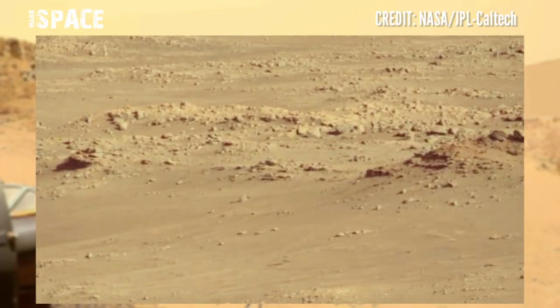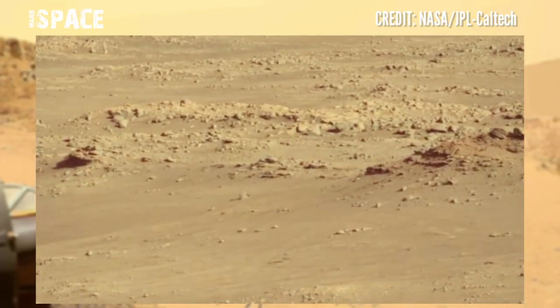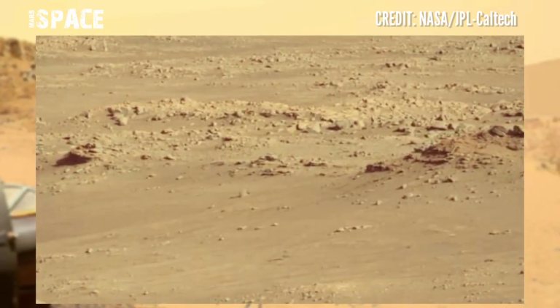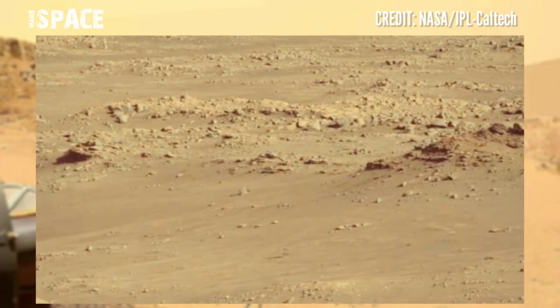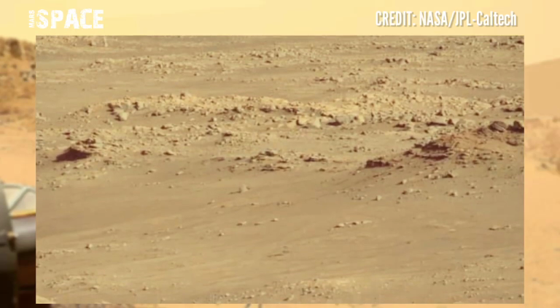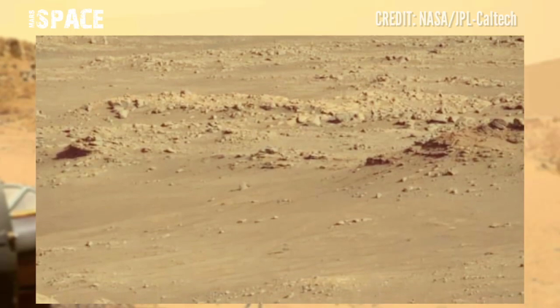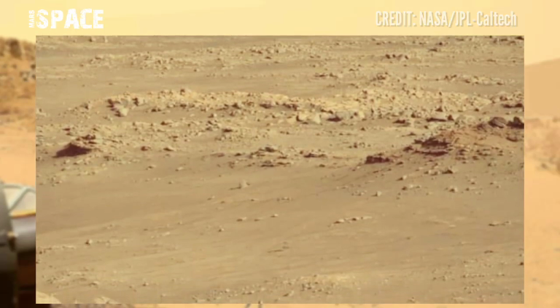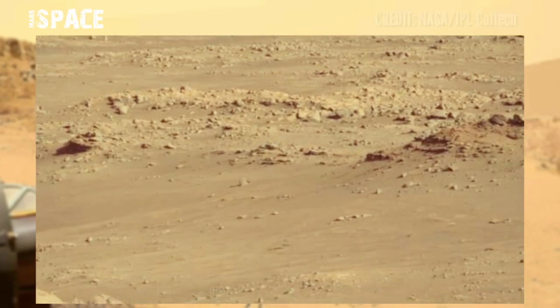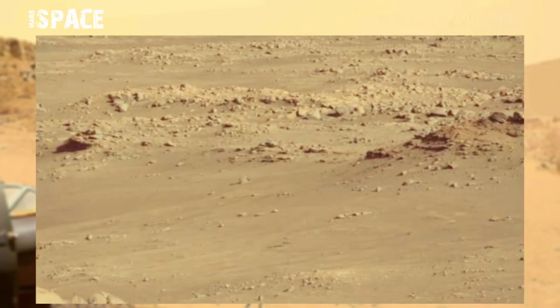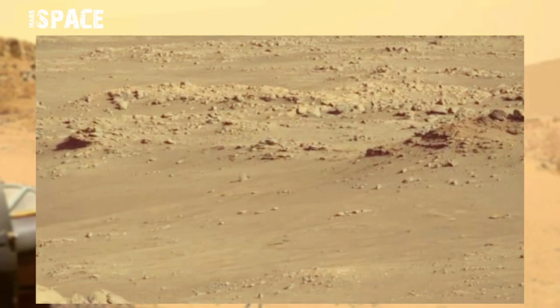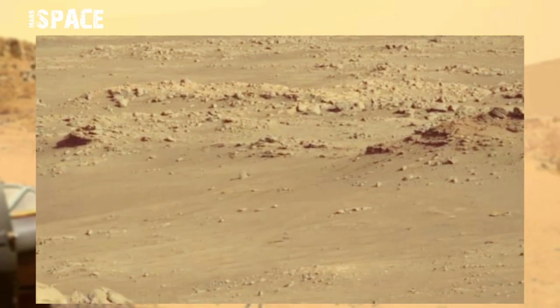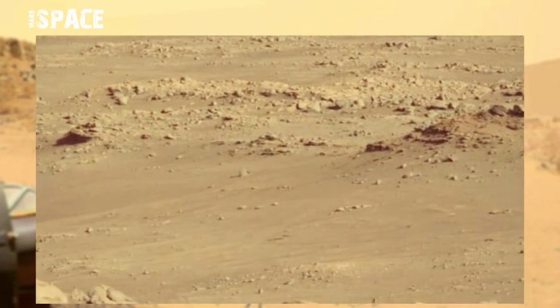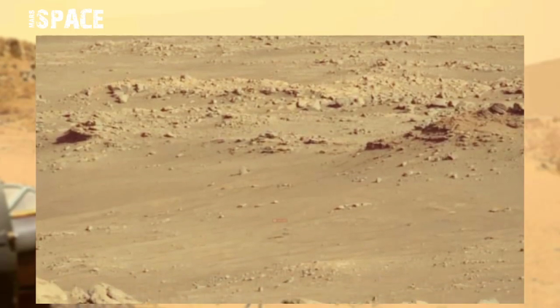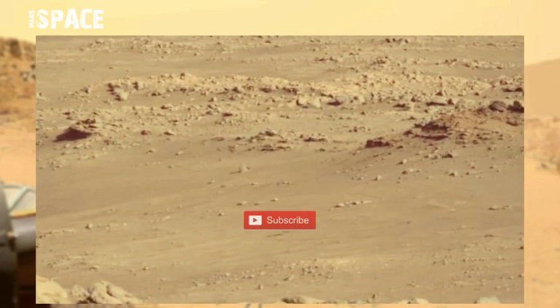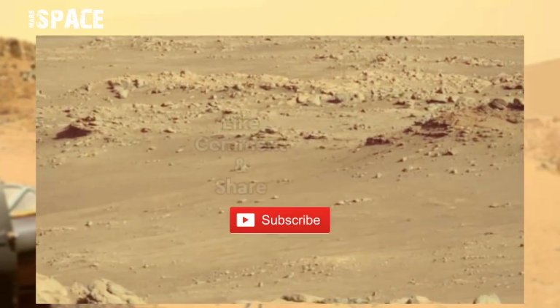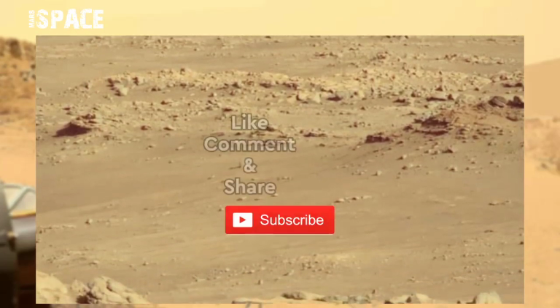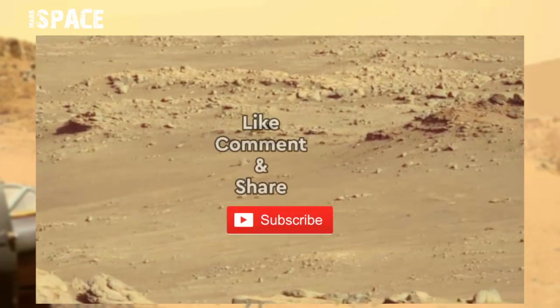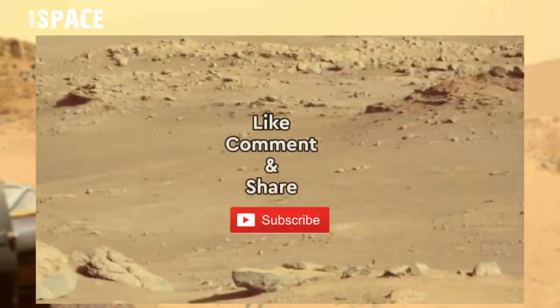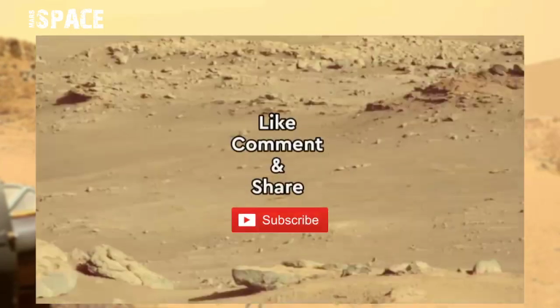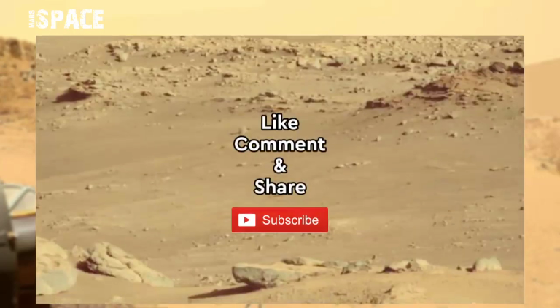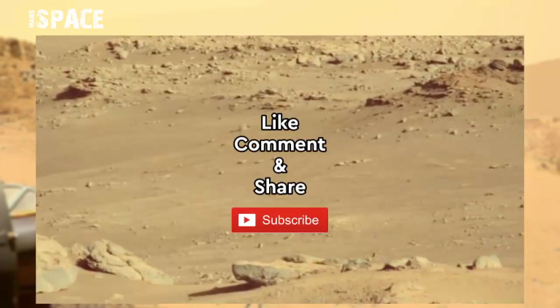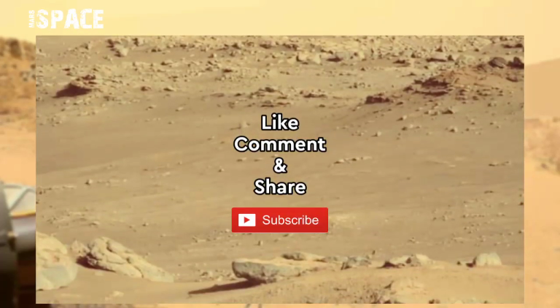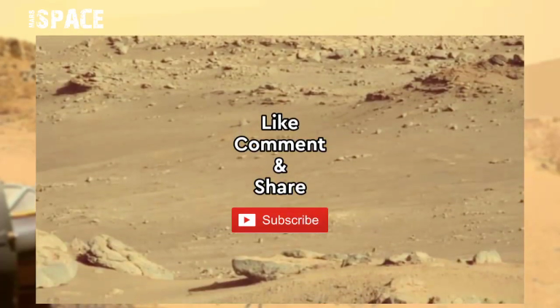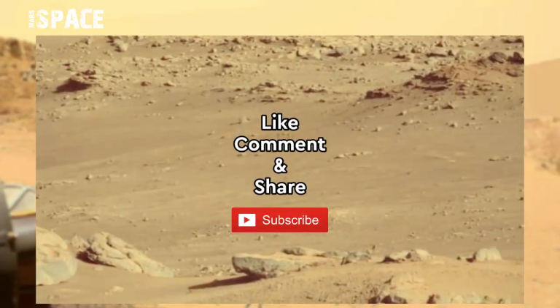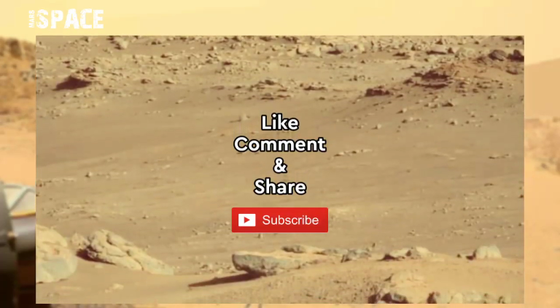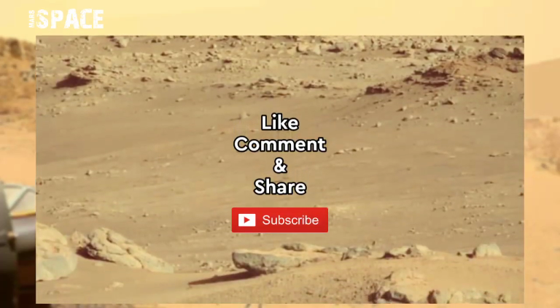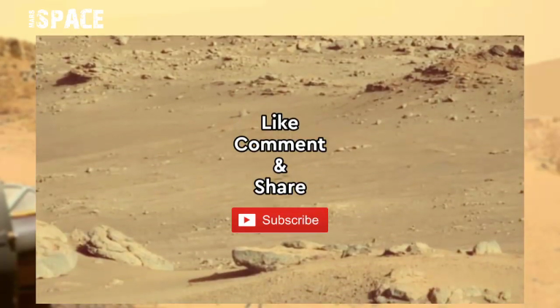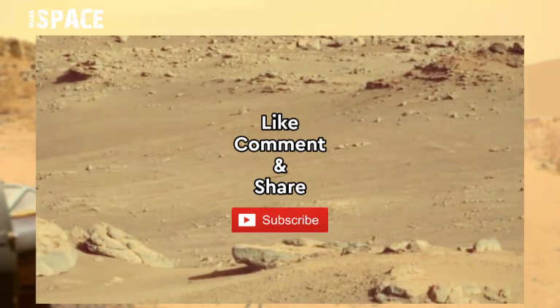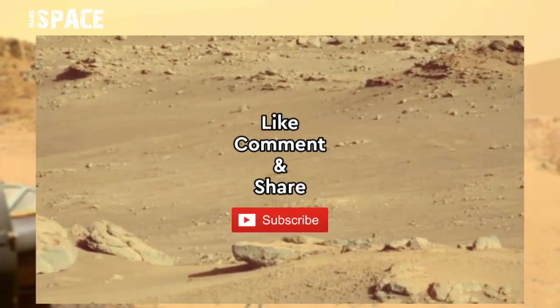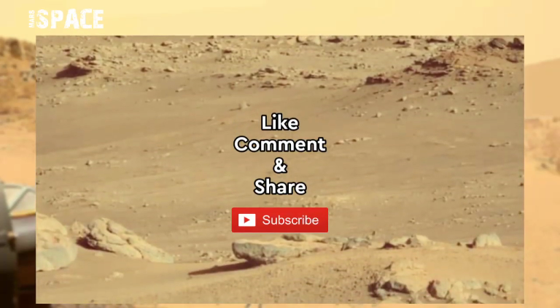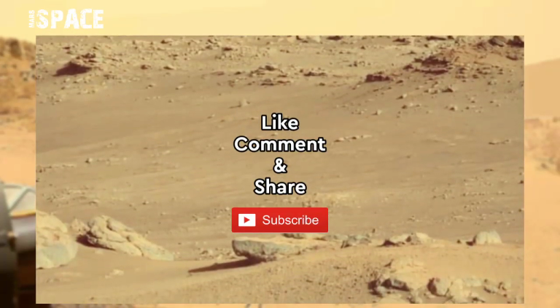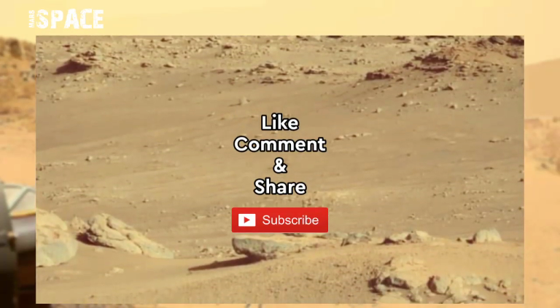If you like this, hit thumbs up and don't forget to share with your friends and stay connected with us. Thanks for watching.